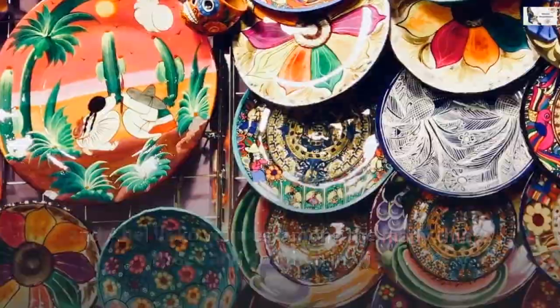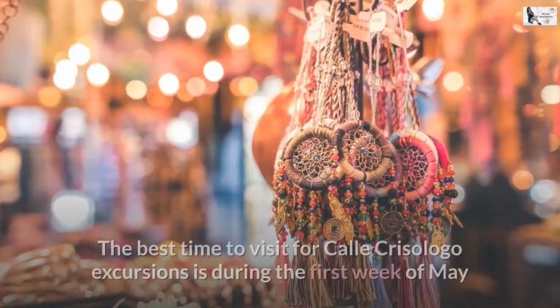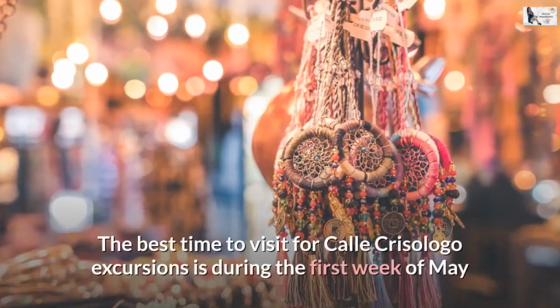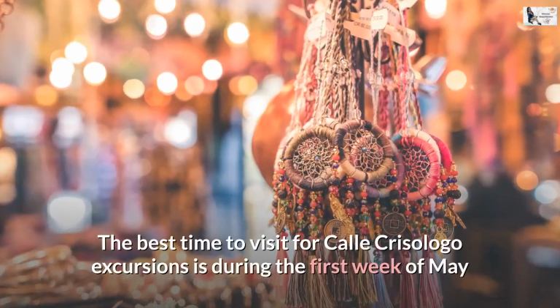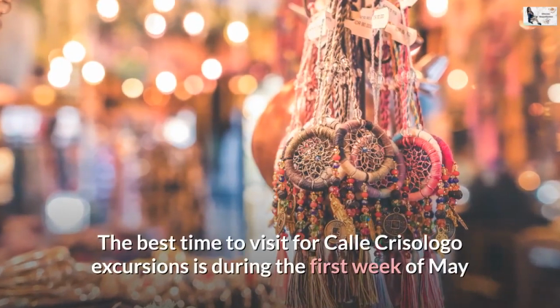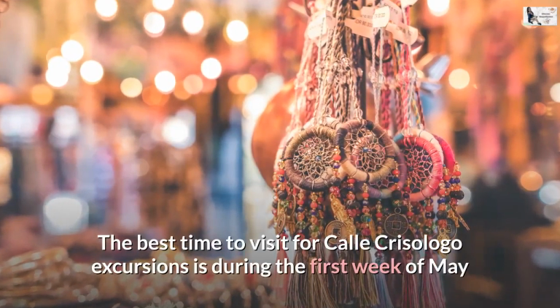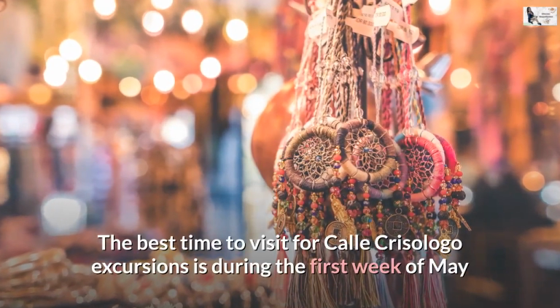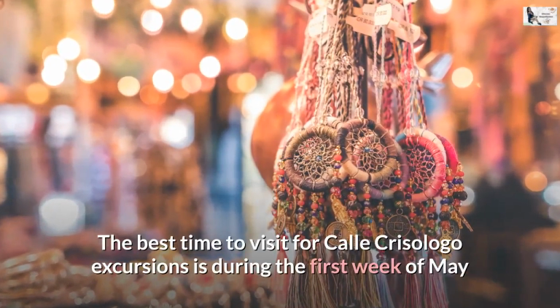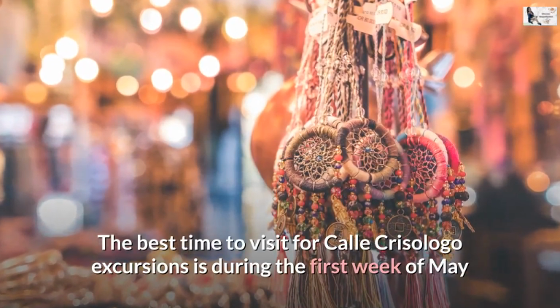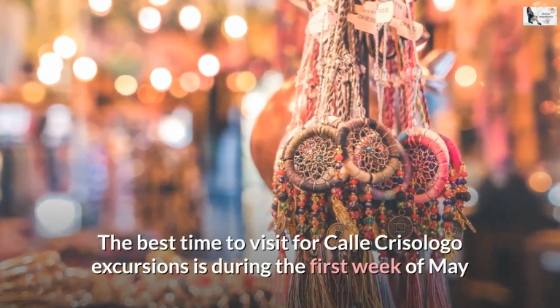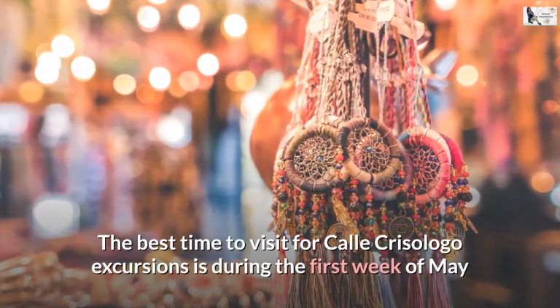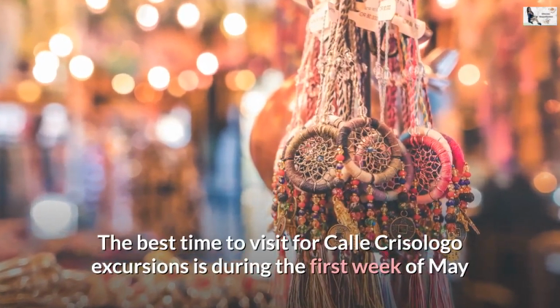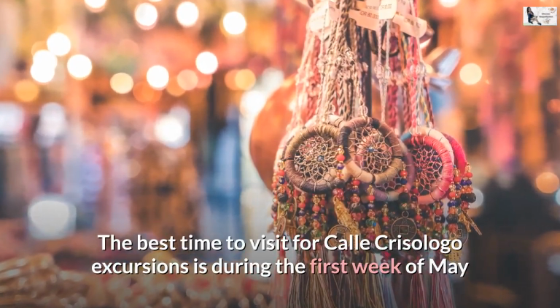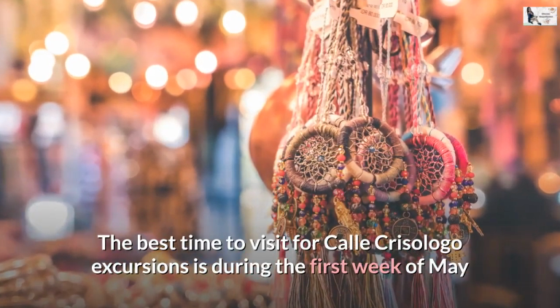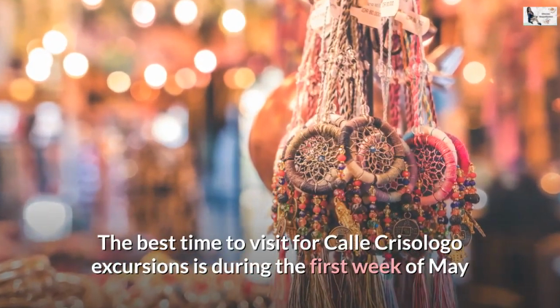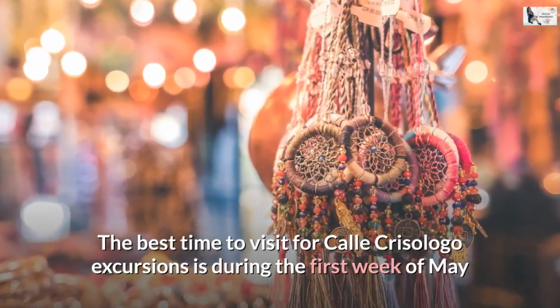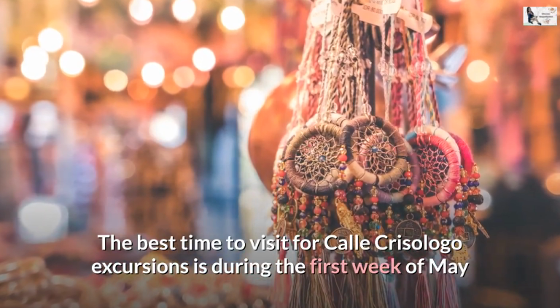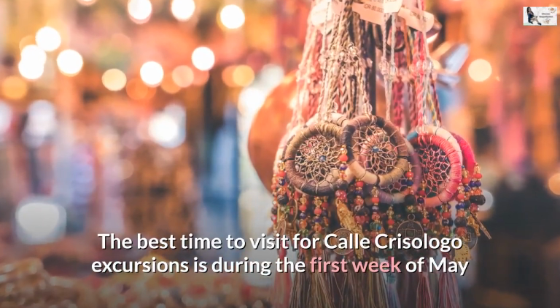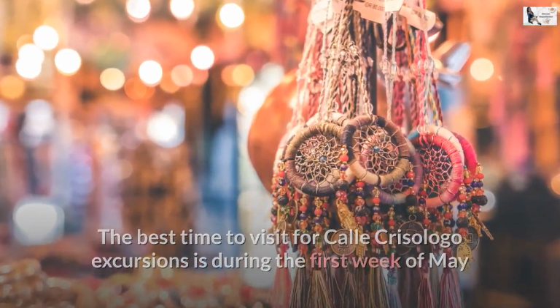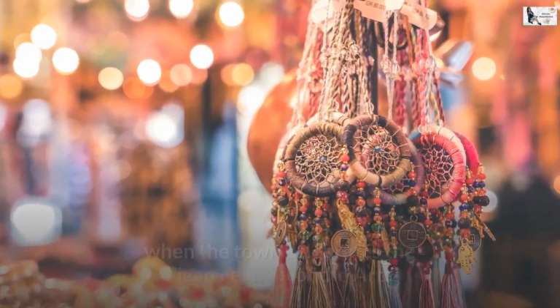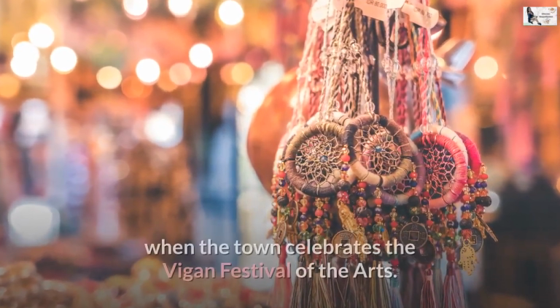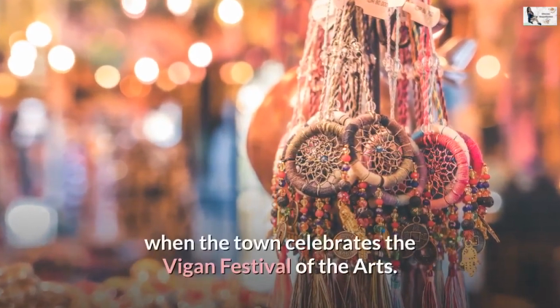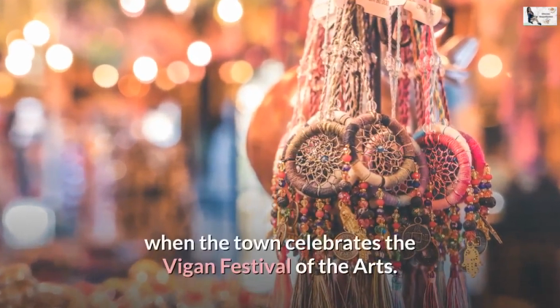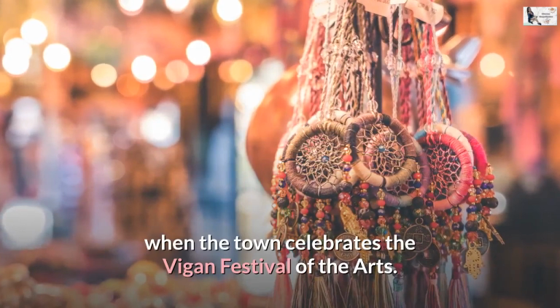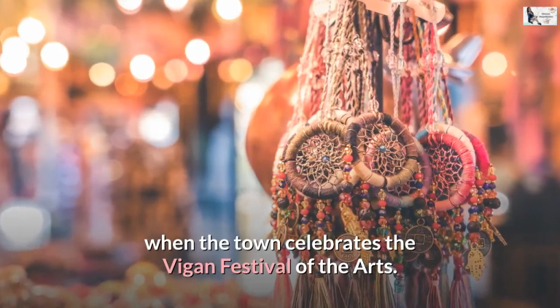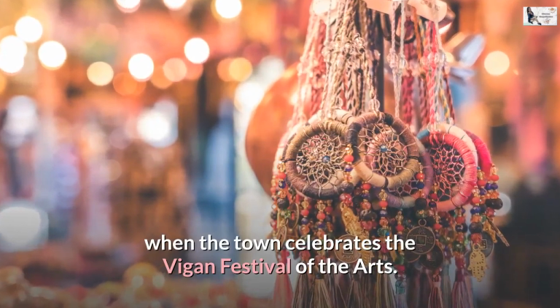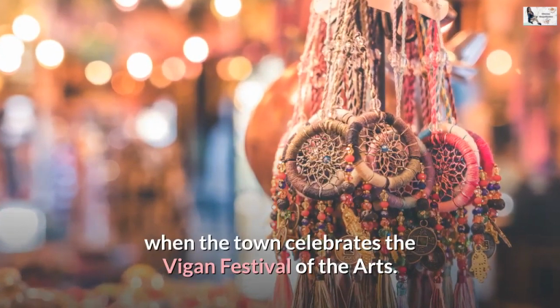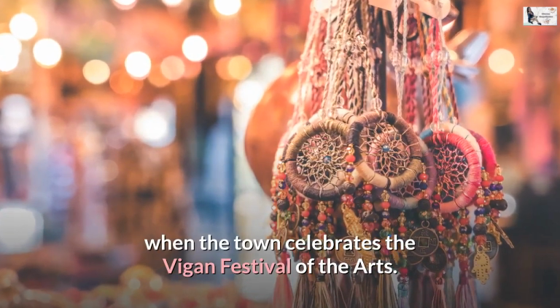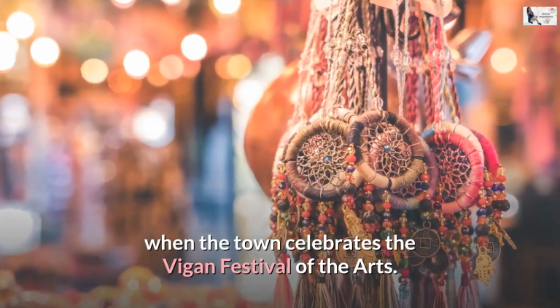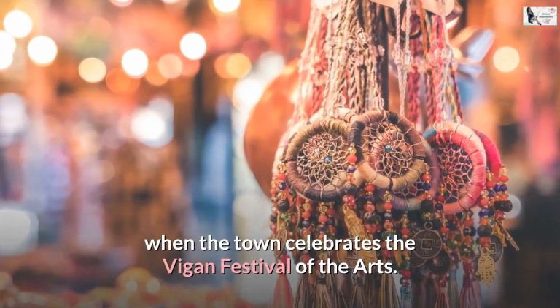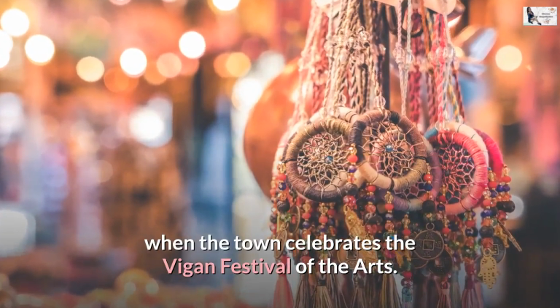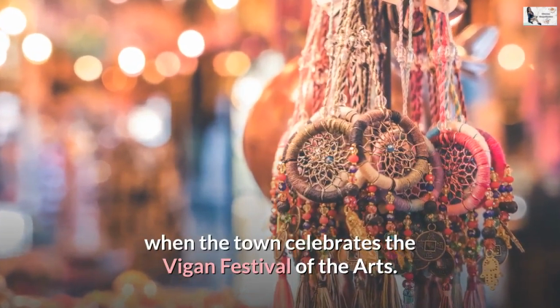The best time to visit for Calle Crisologo excursions is during the first week of May when the town celebrates the Vigan Festival of the Arts.